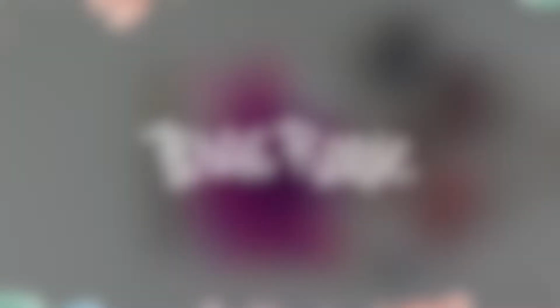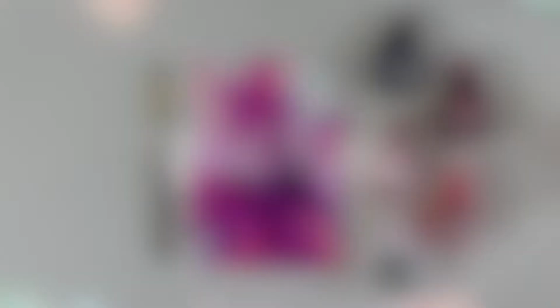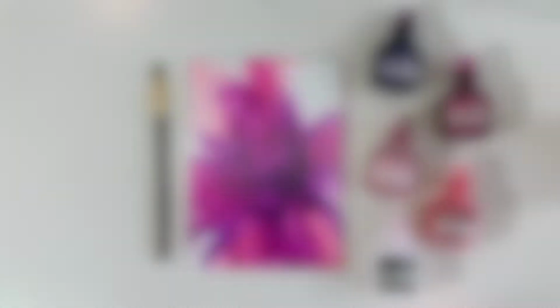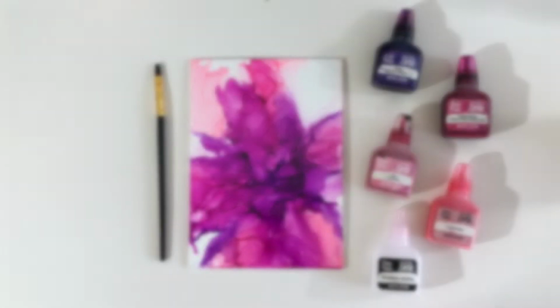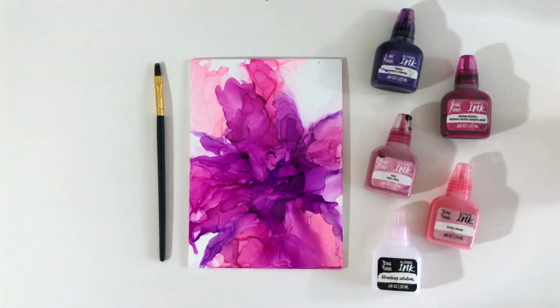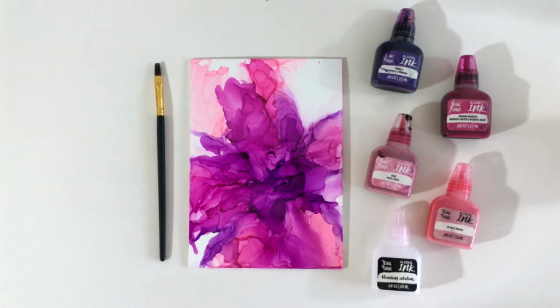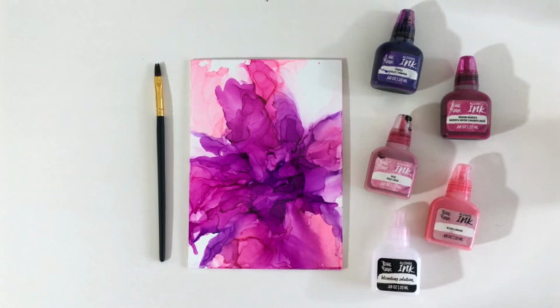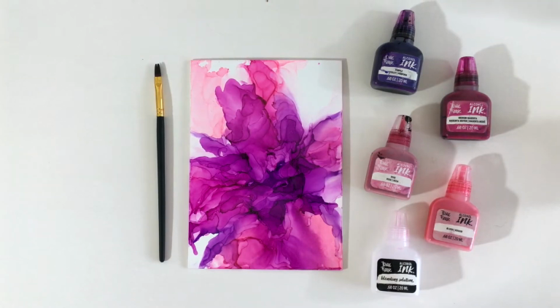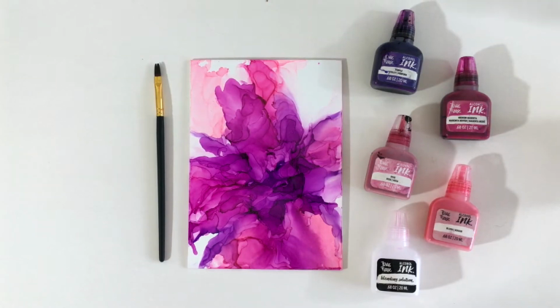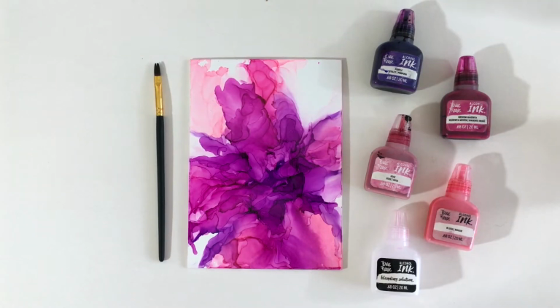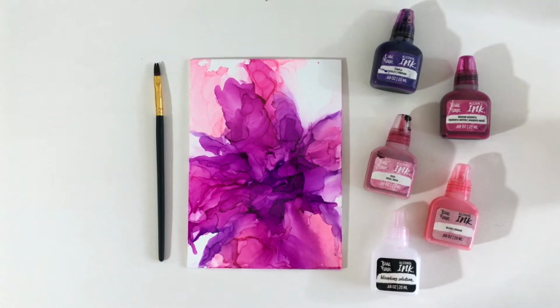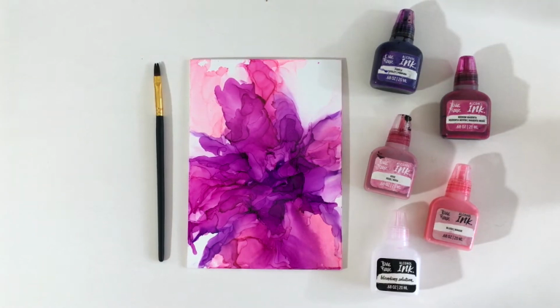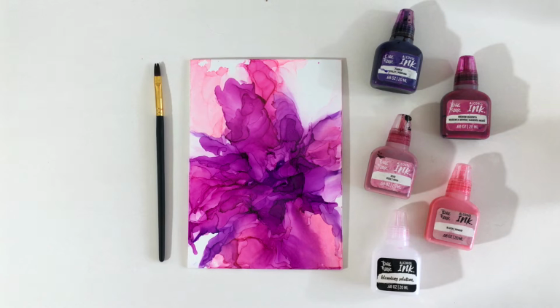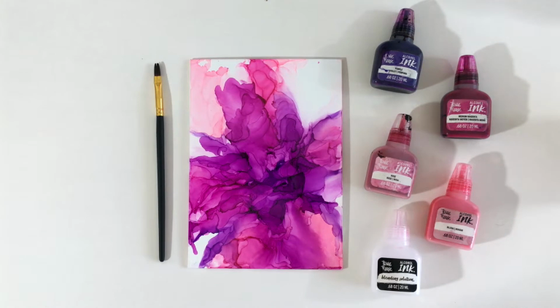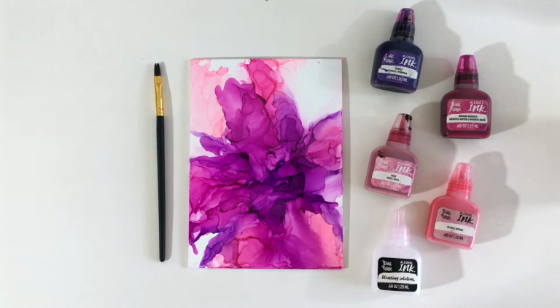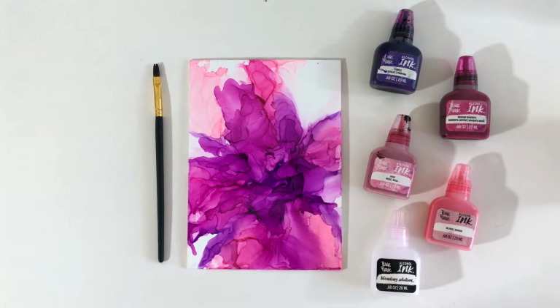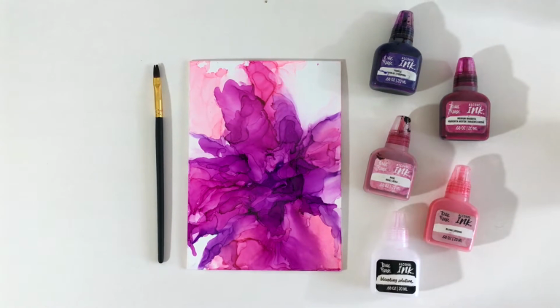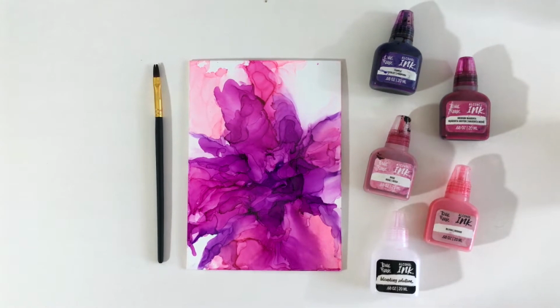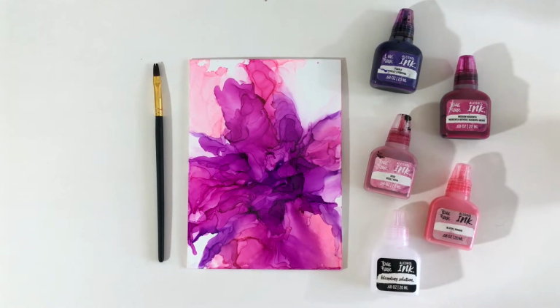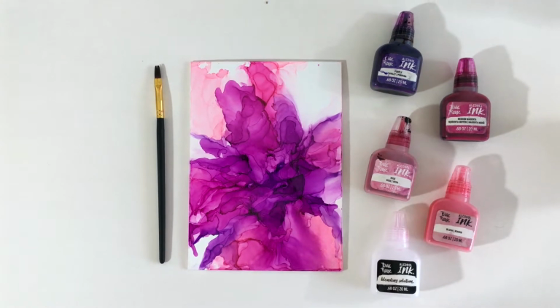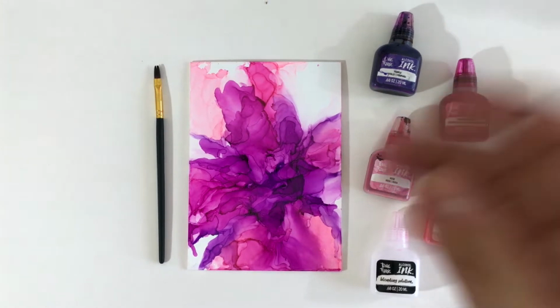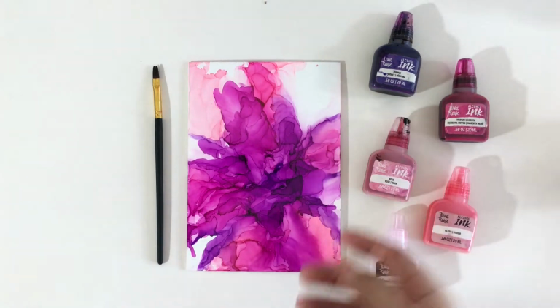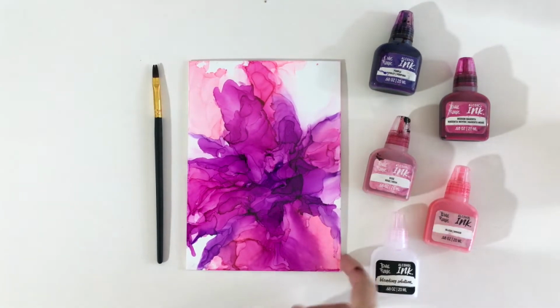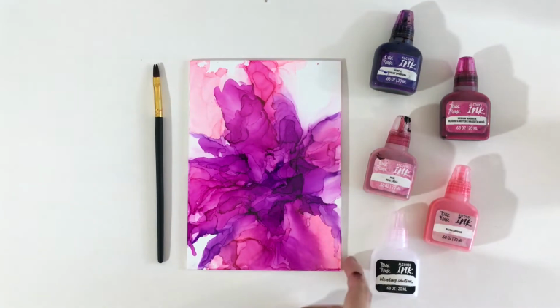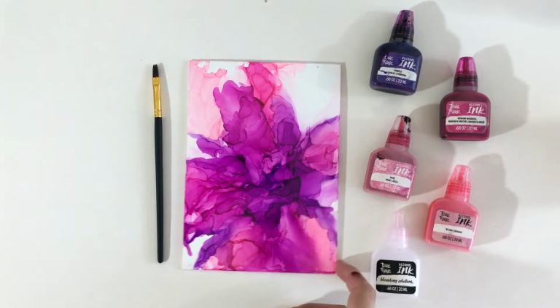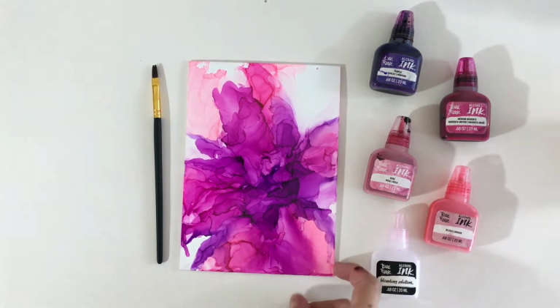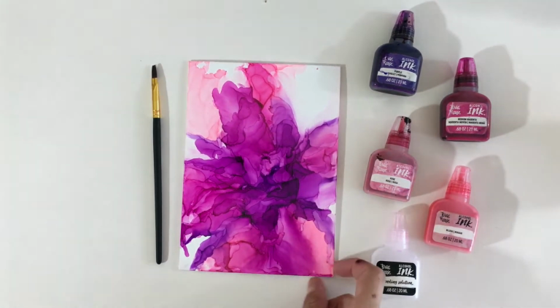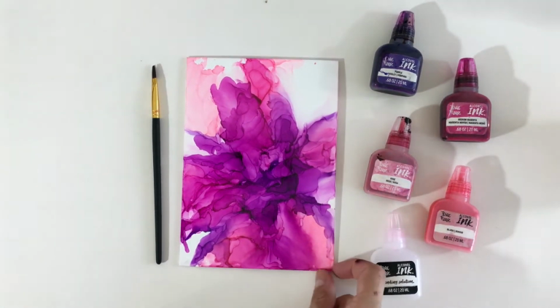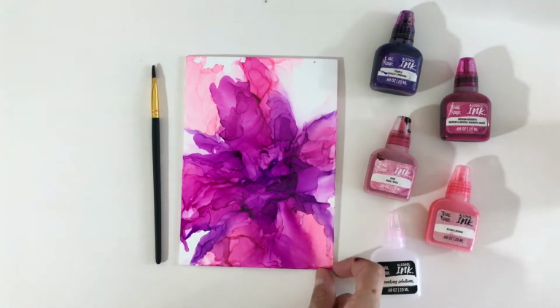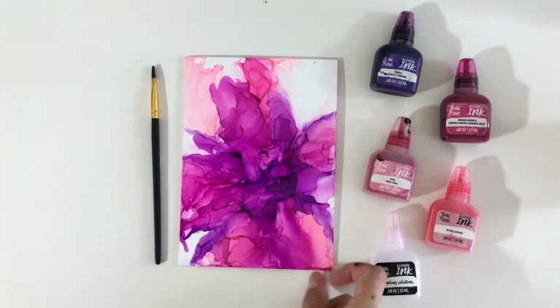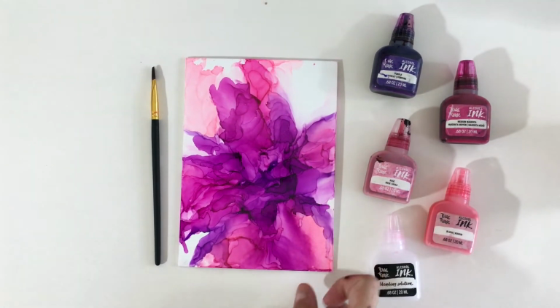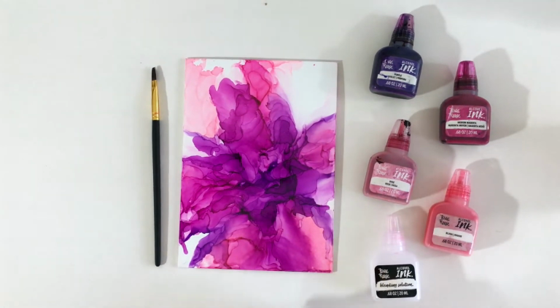Hi guys, Lizzy from Brea Reese here today to show you how to make this easy abstract flower.